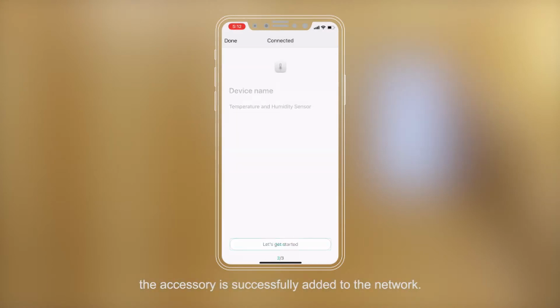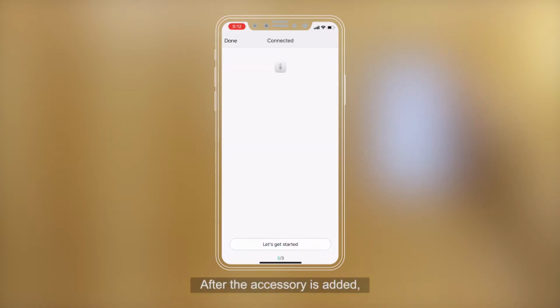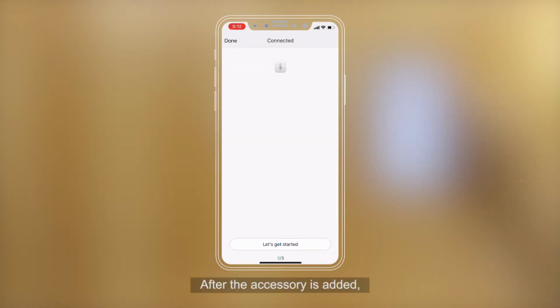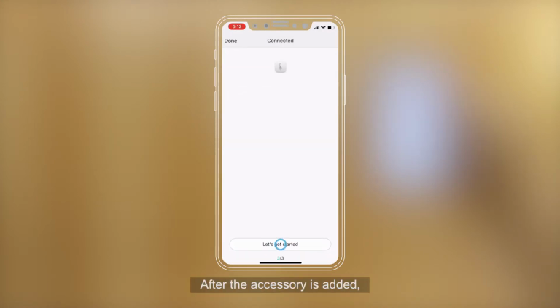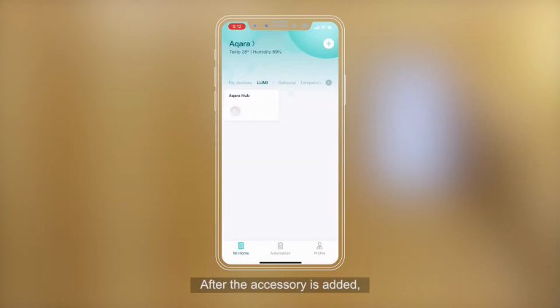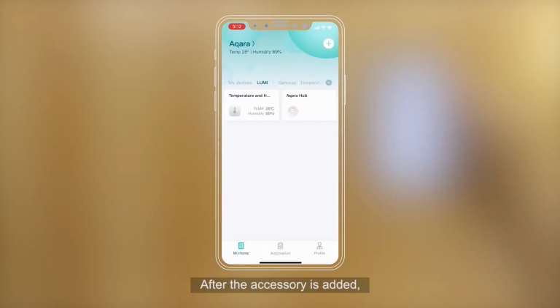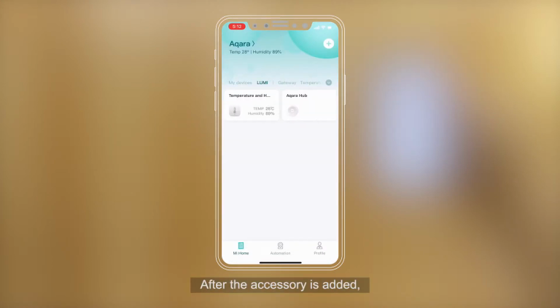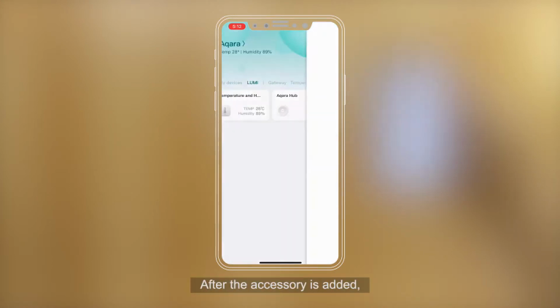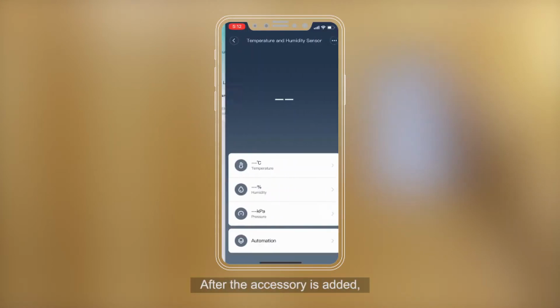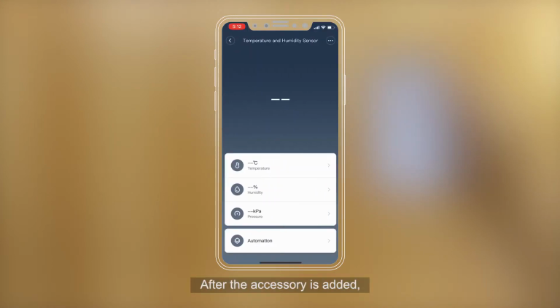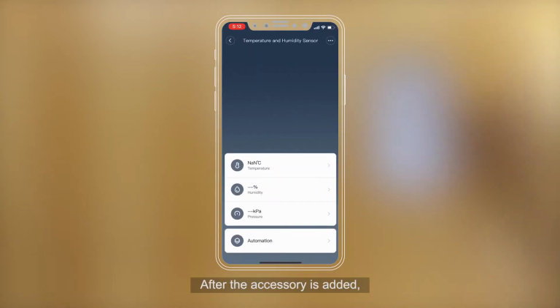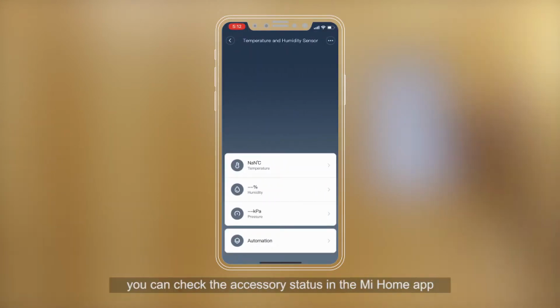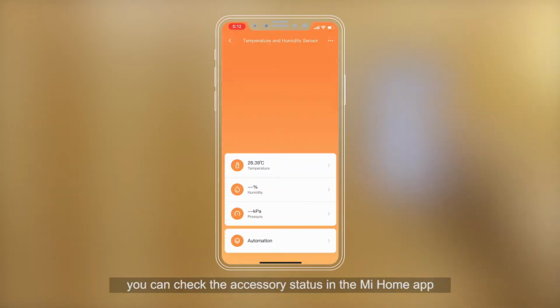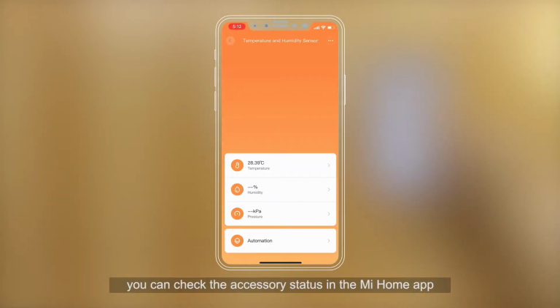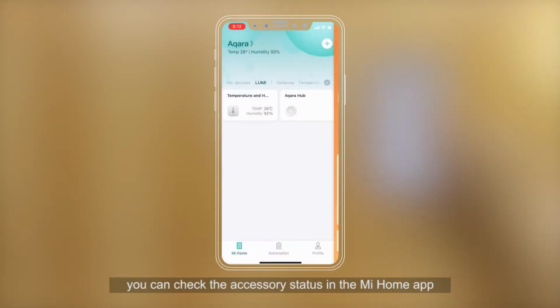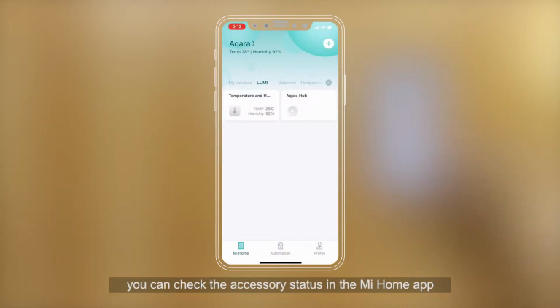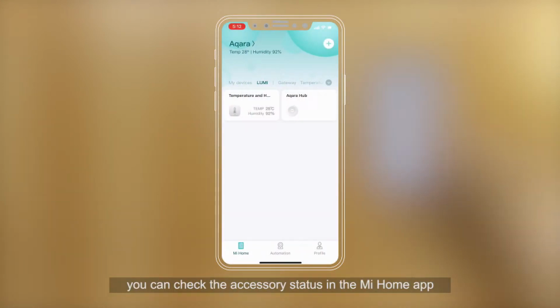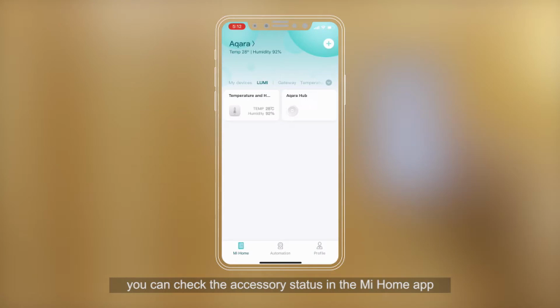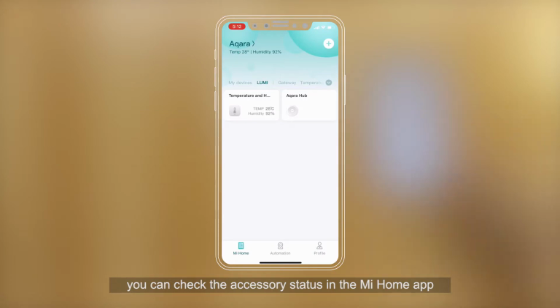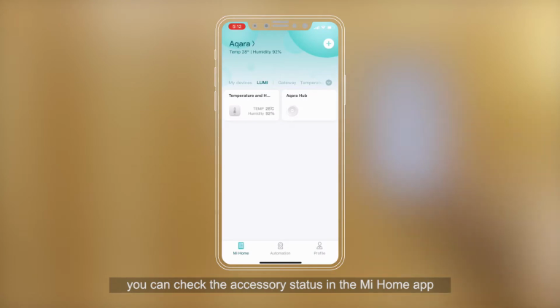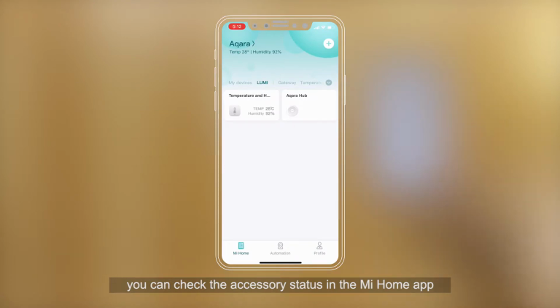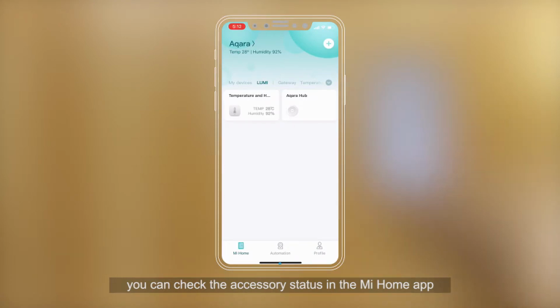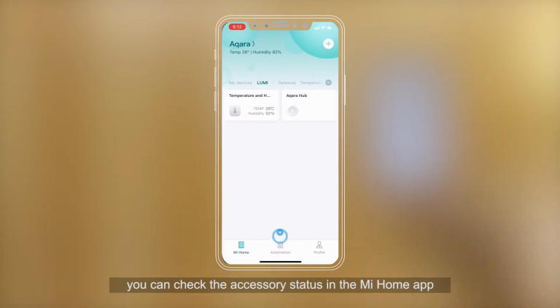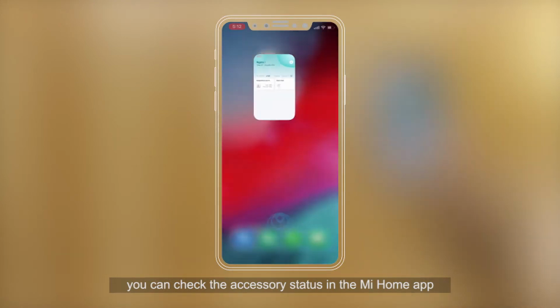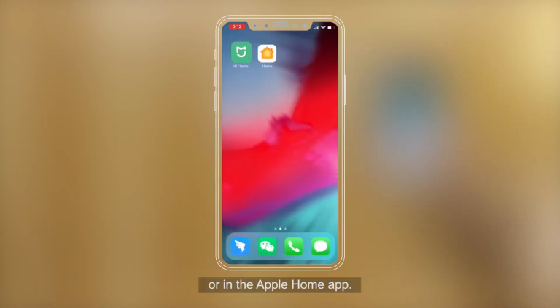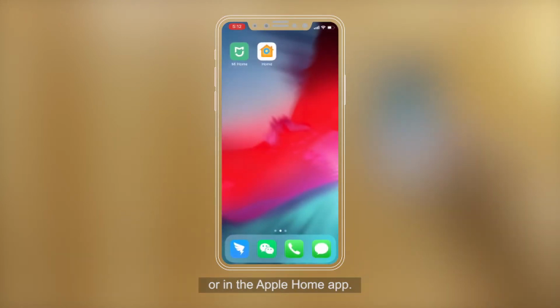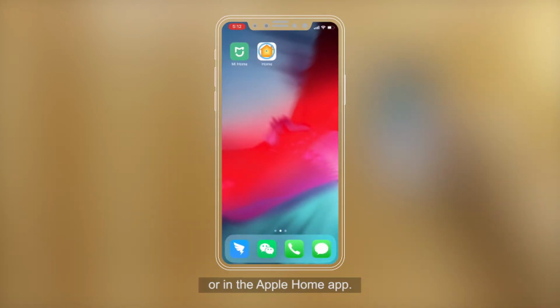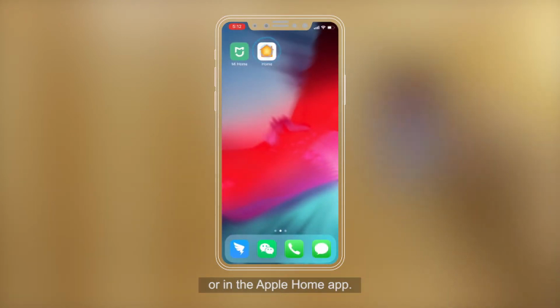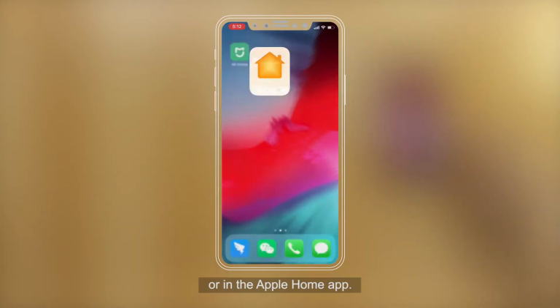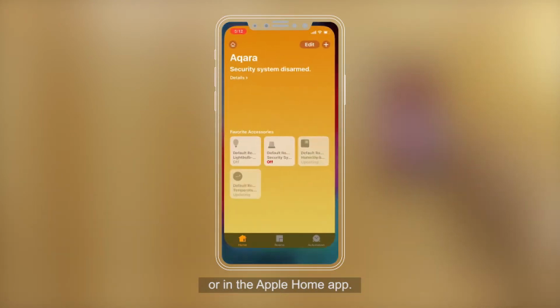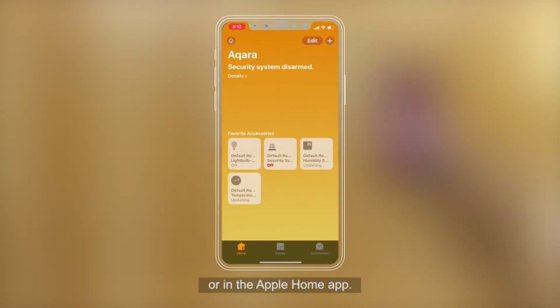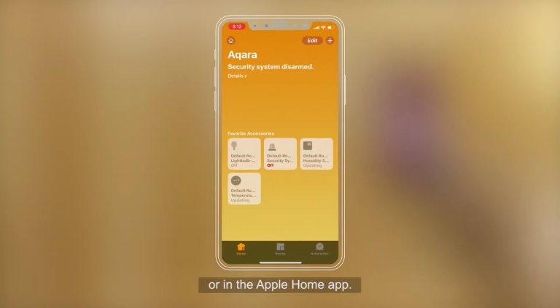After the accessory is added, you can check the accessory status in the Mi Home app or in the Apple Home app.